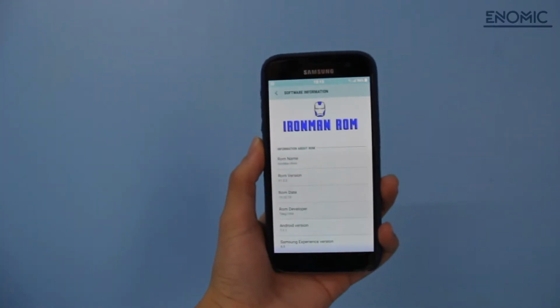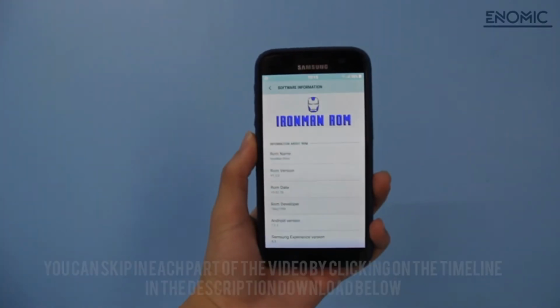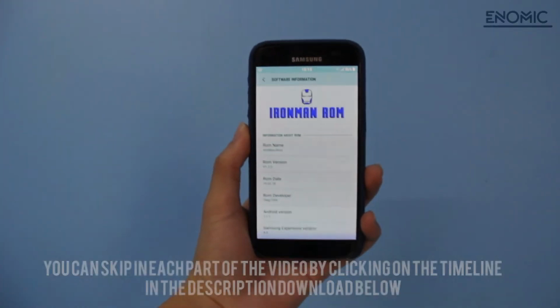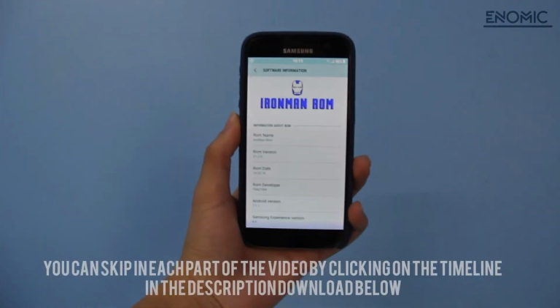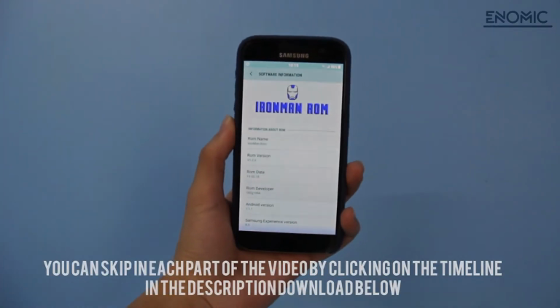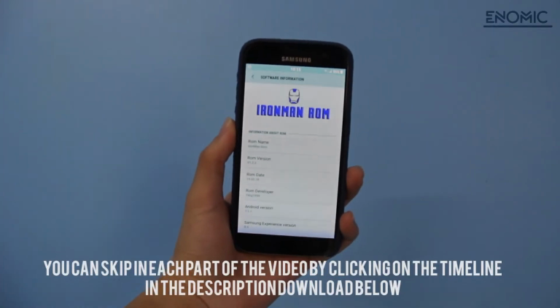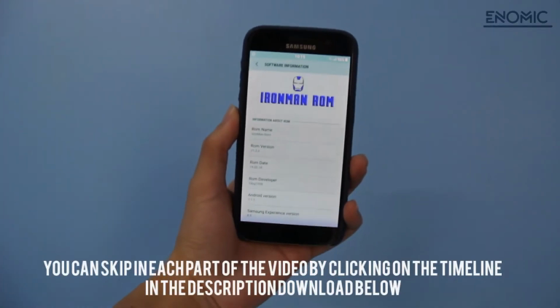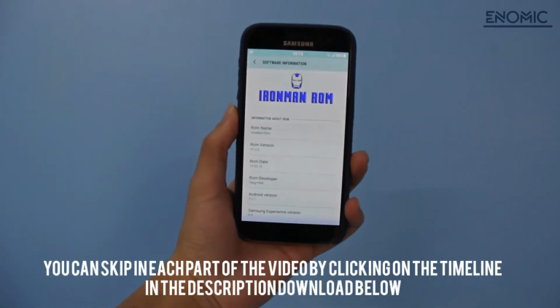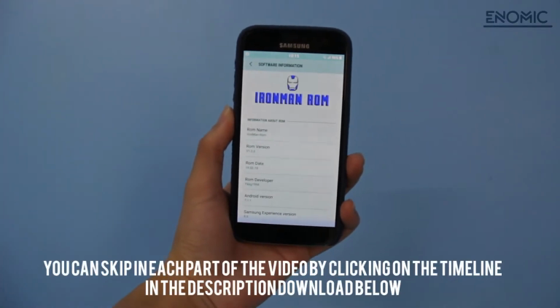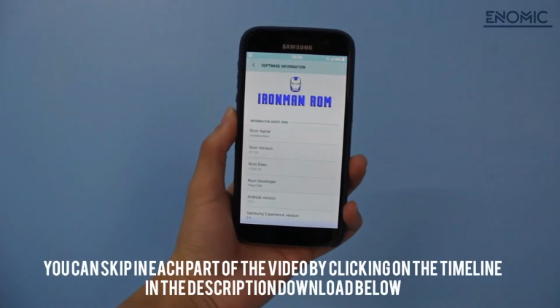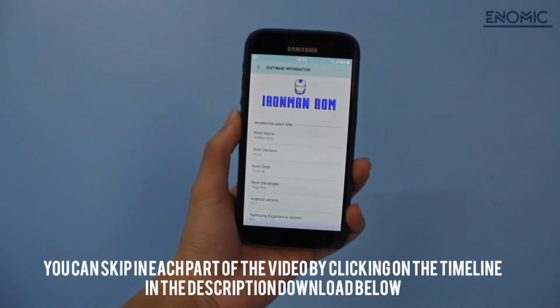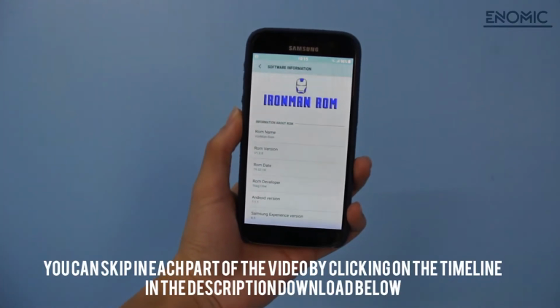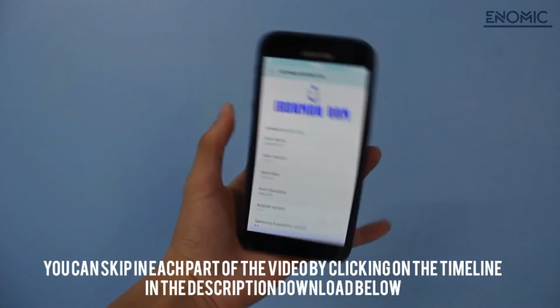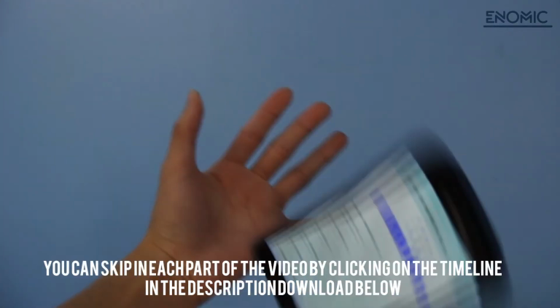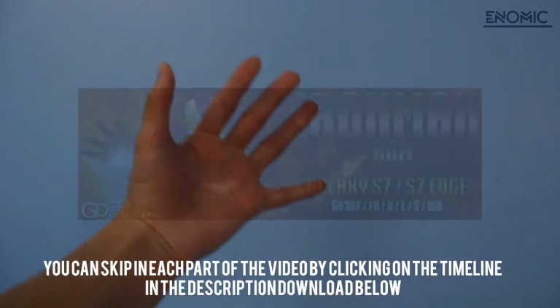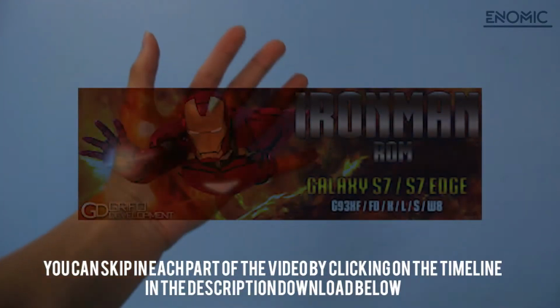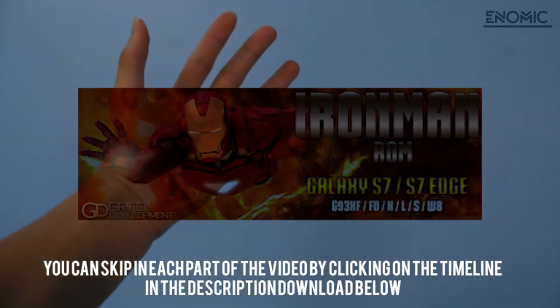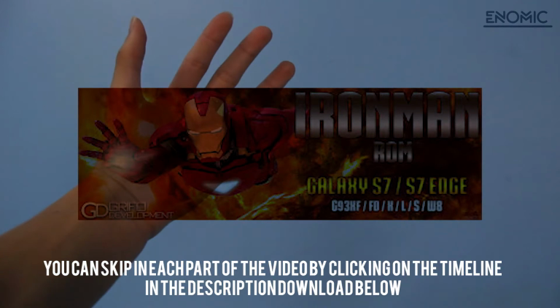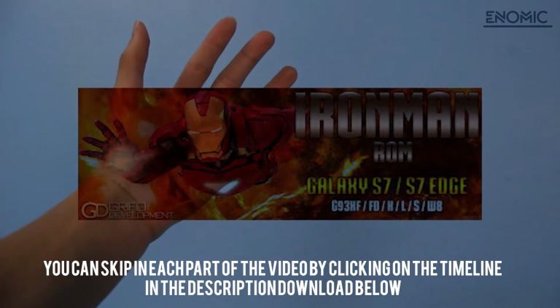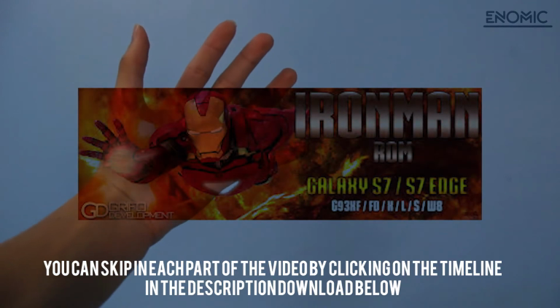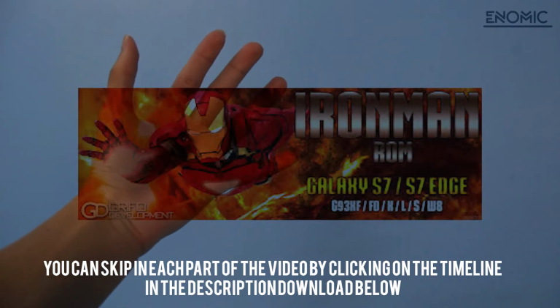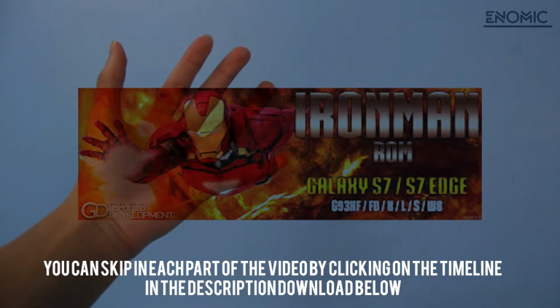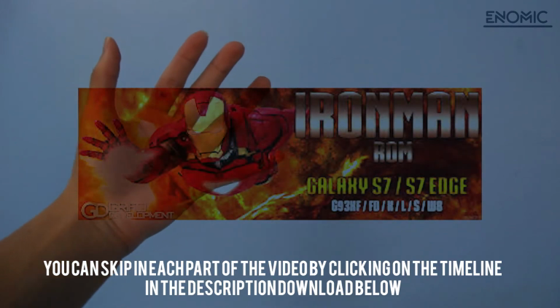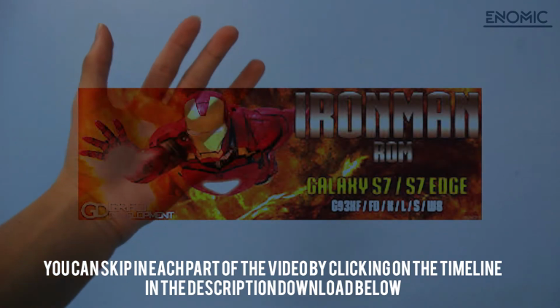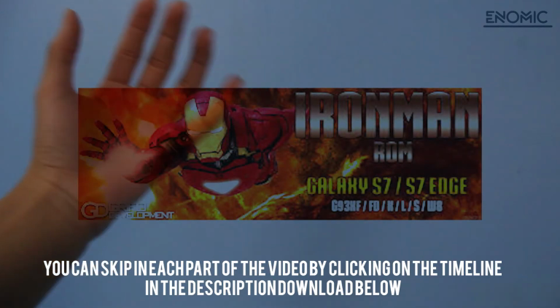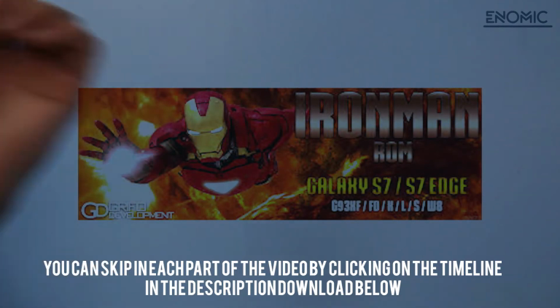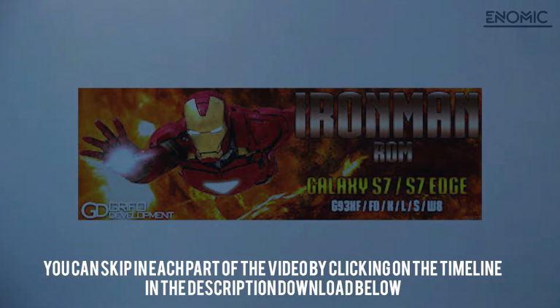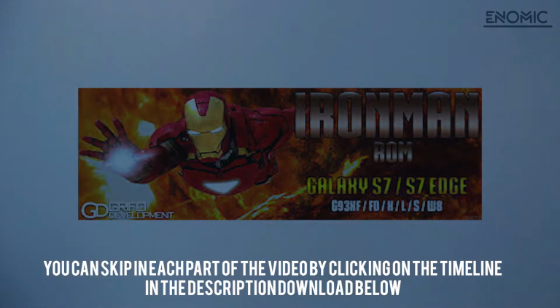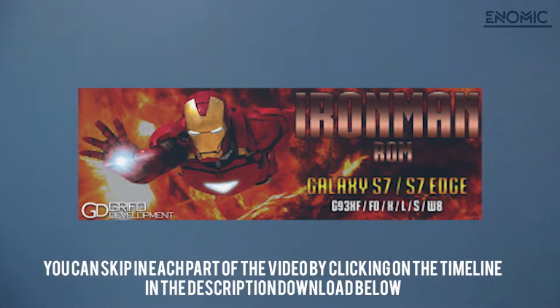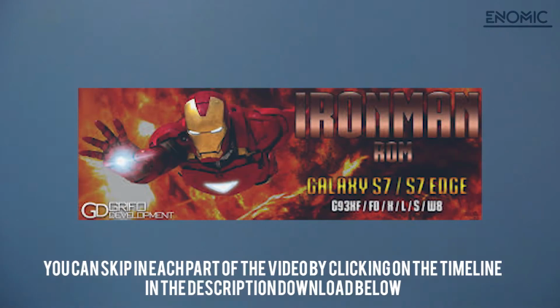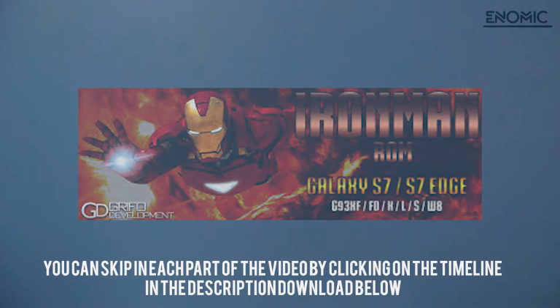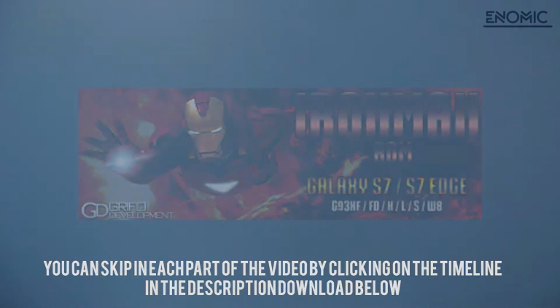Hey guys, on this video I will show you the IRONMAN ROM for Galaxy S7 and S7H. Let's start, shall we?